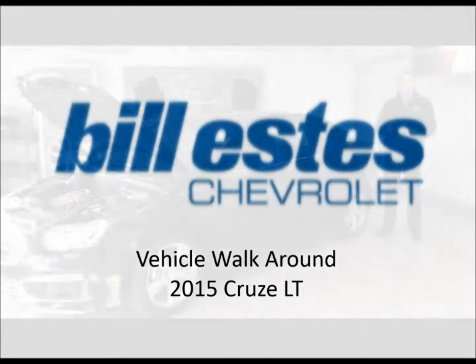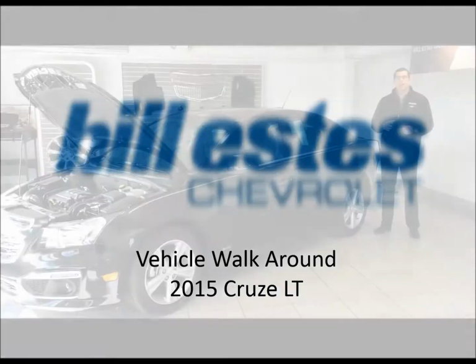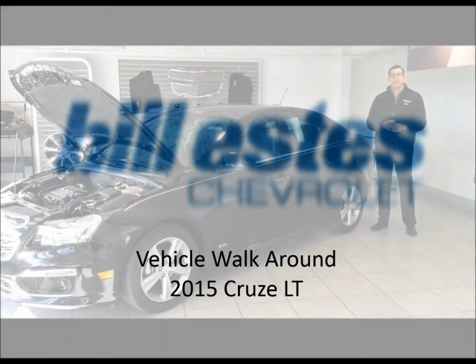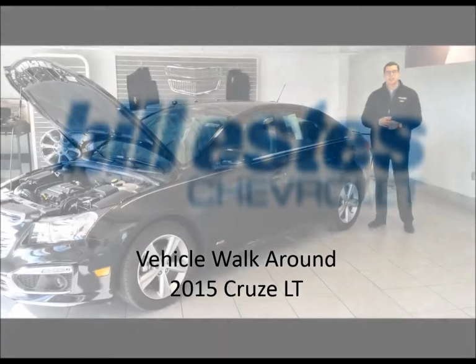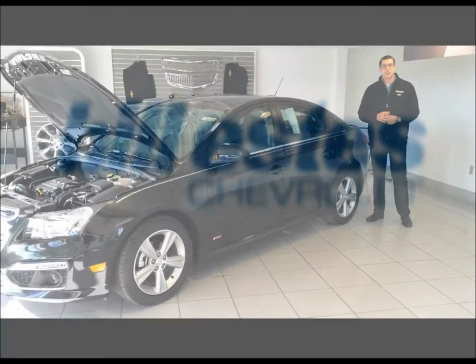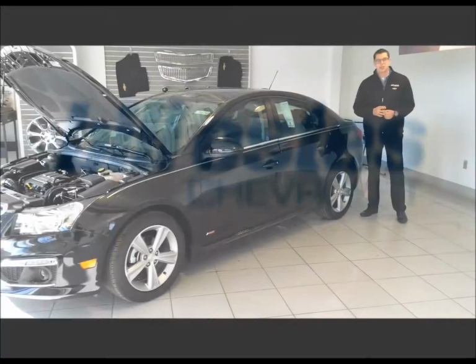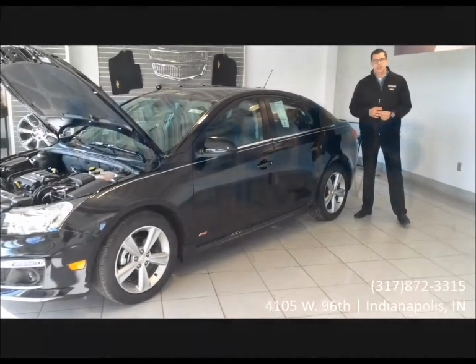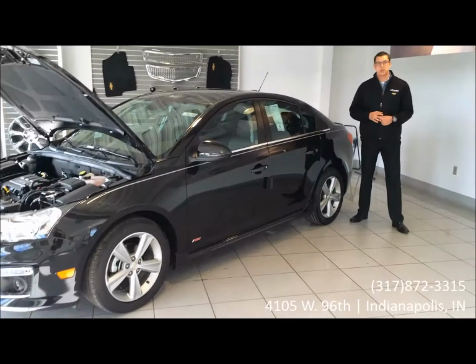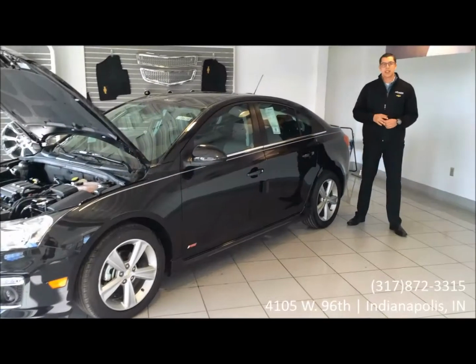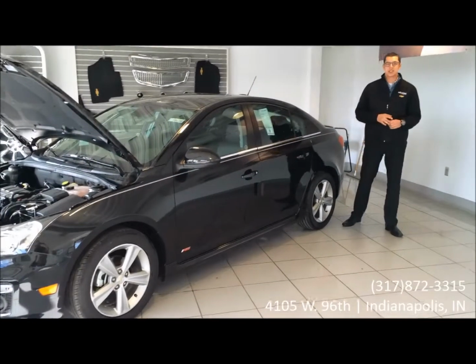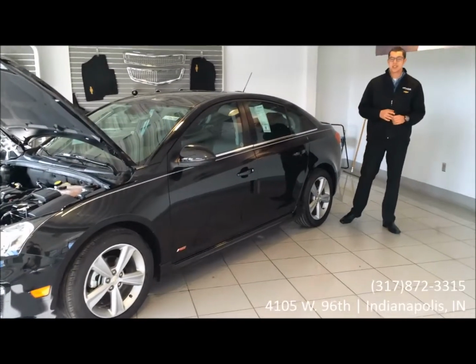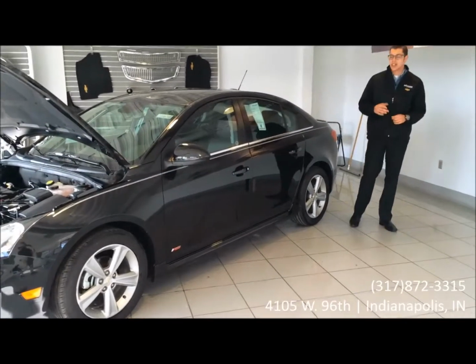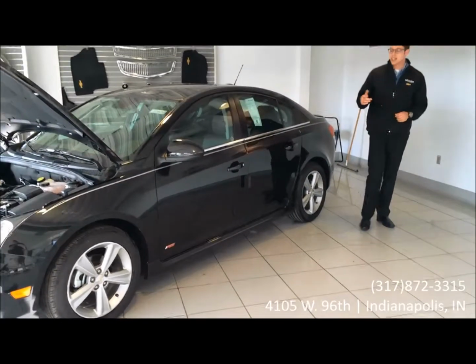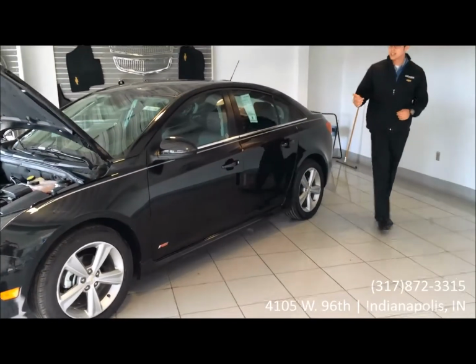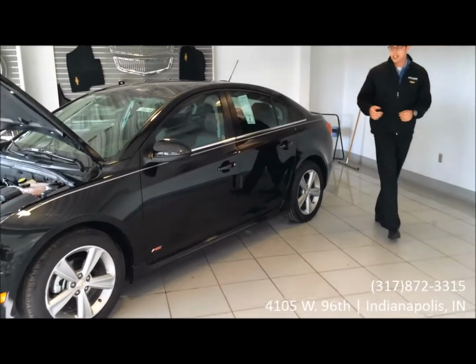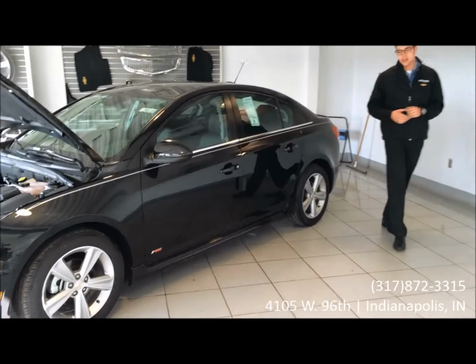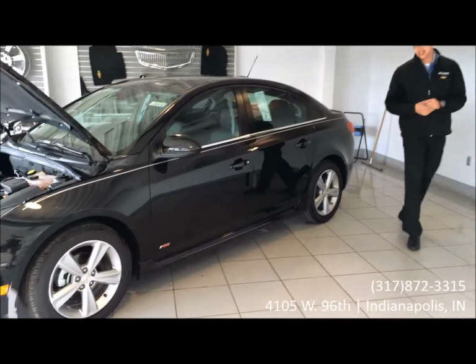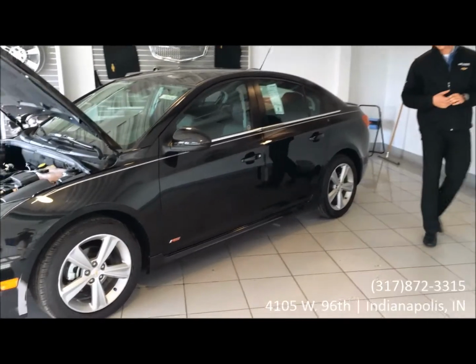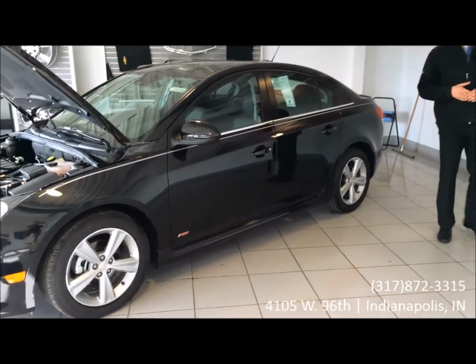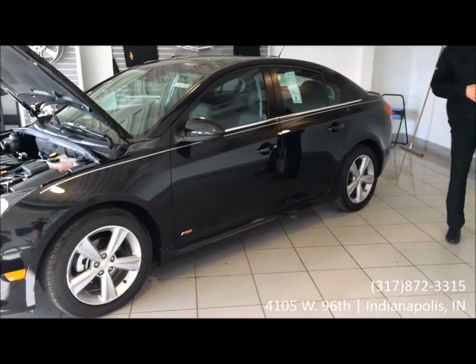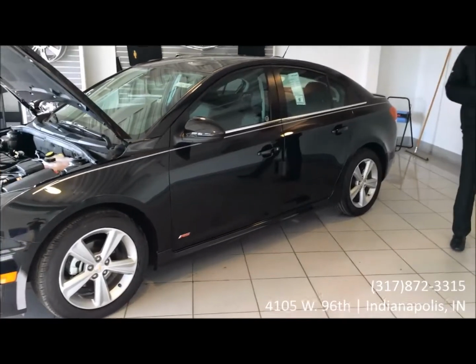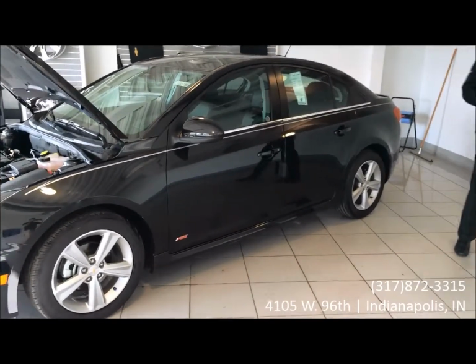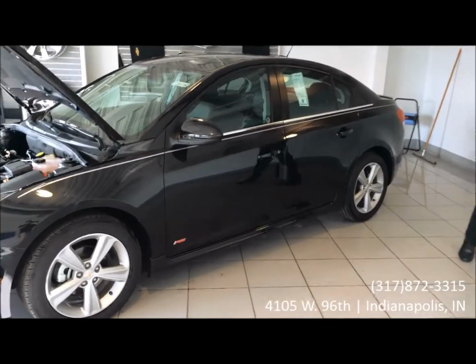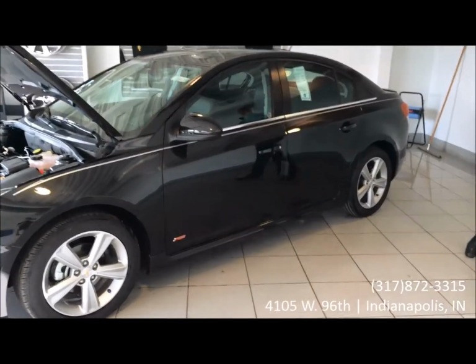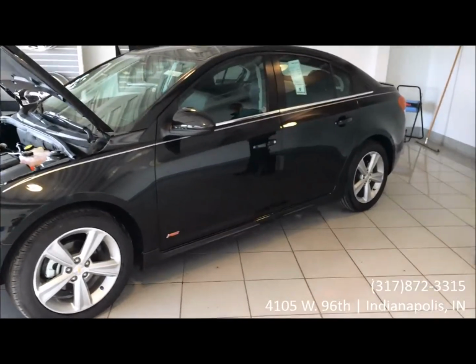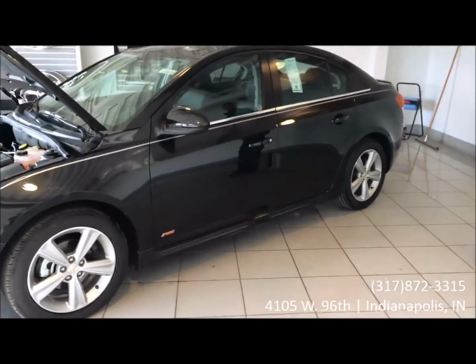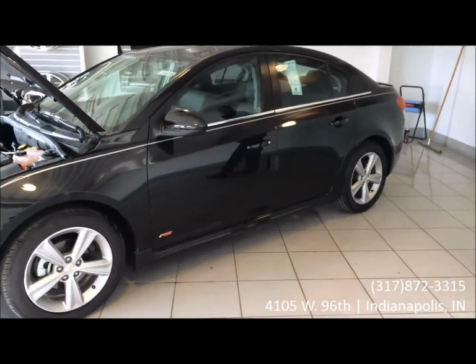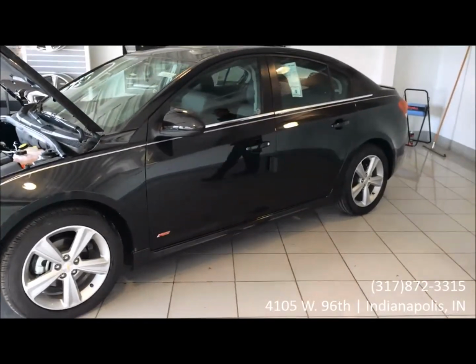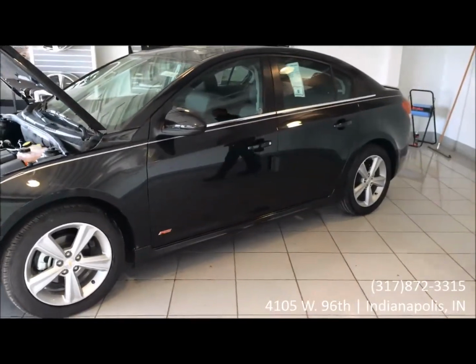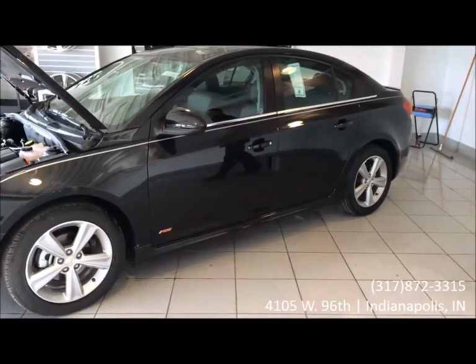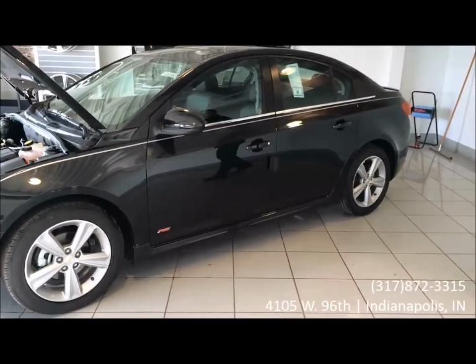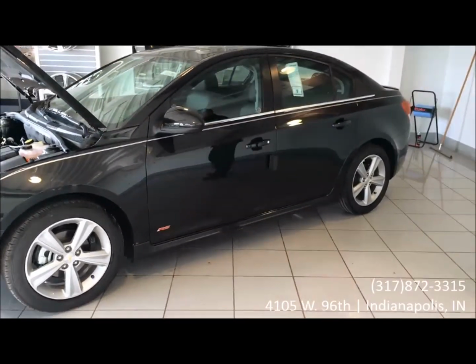Hey guys, it's Dalton Reyes with LSU Chevrolet. Today we're going to take a look at the brand new 2015 Chevy Cruze.